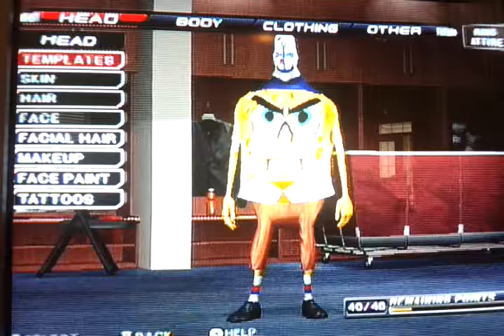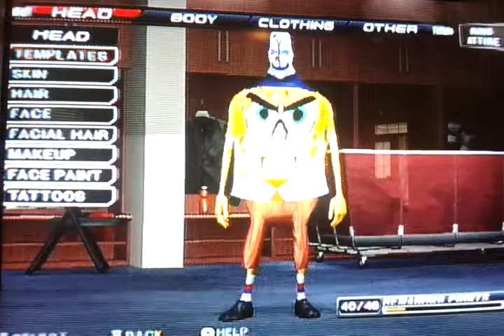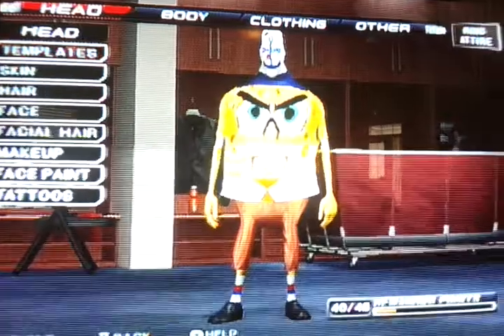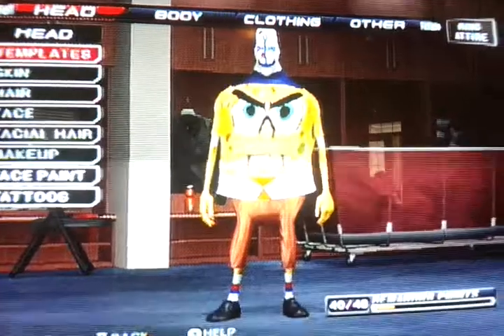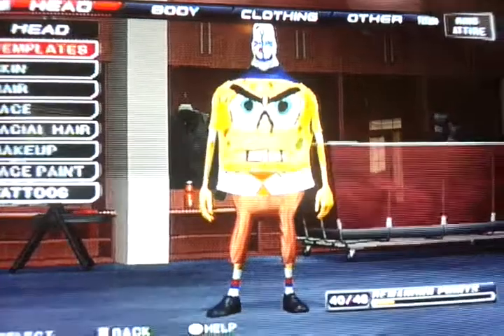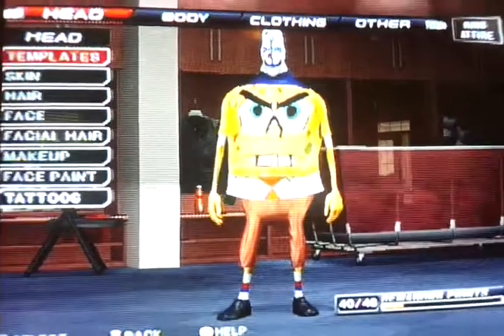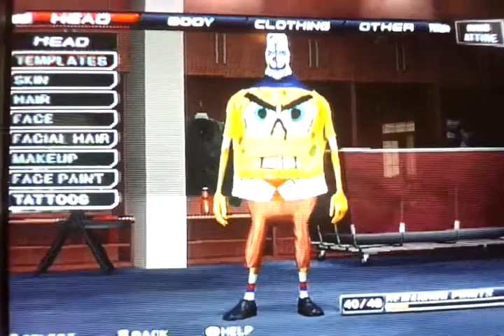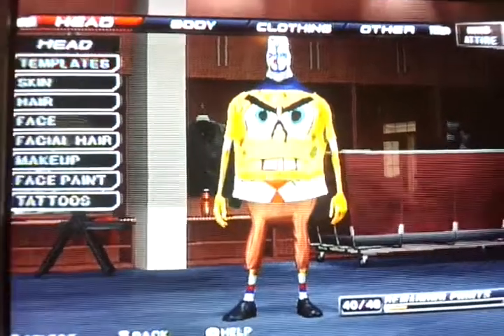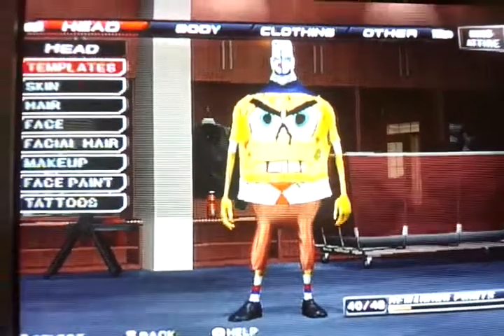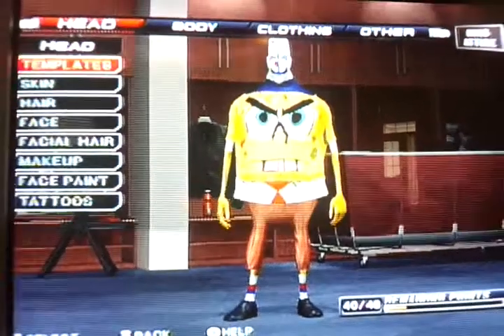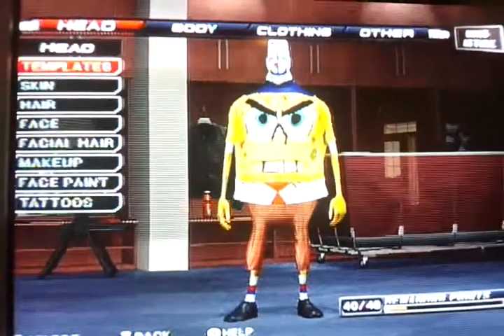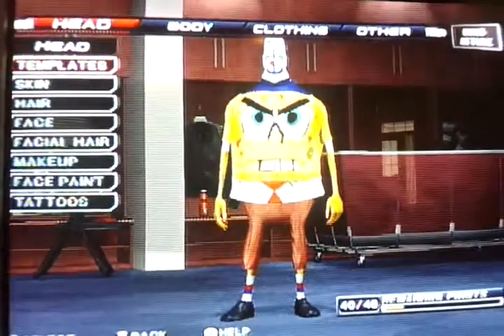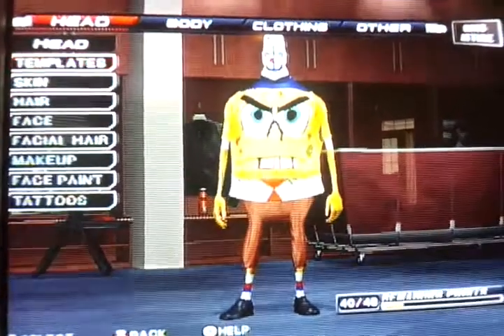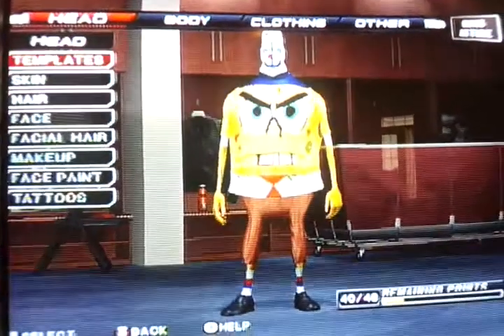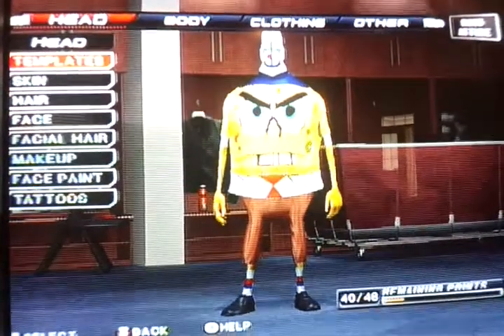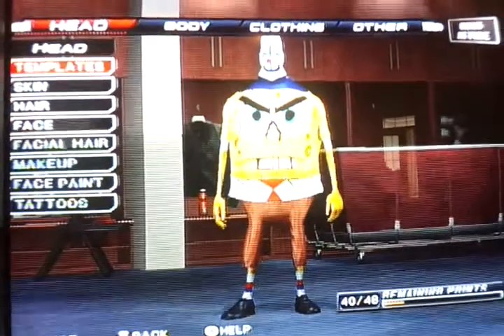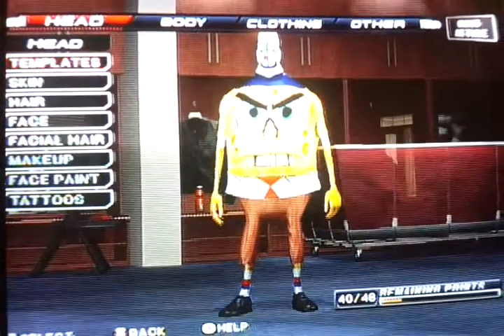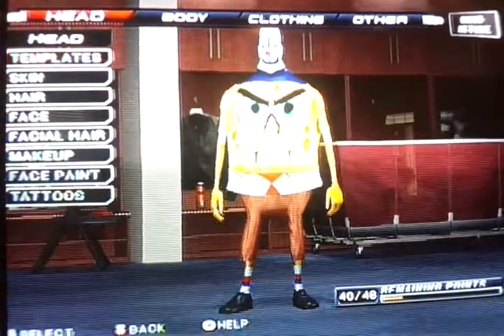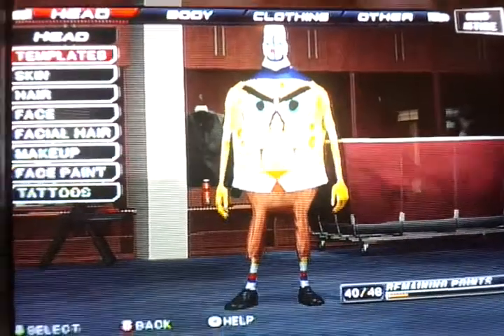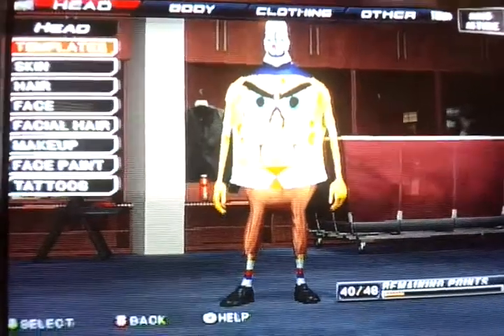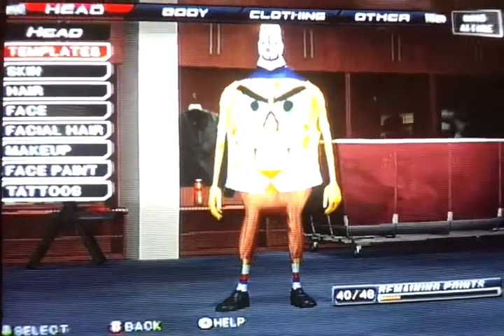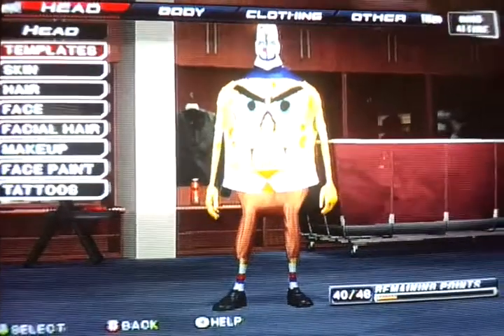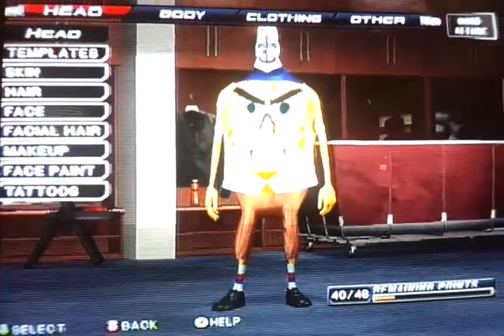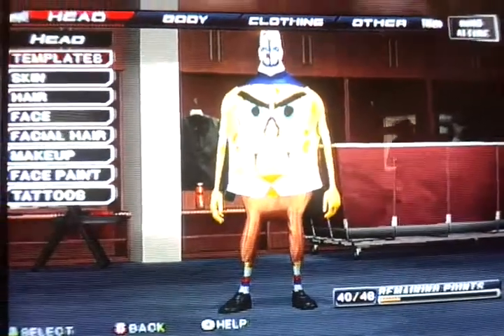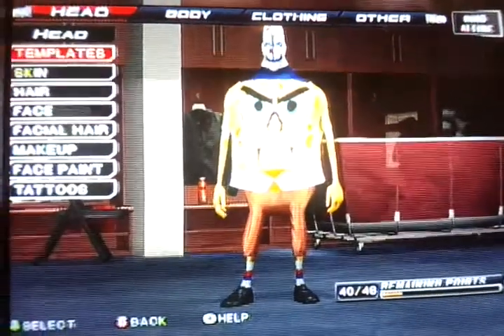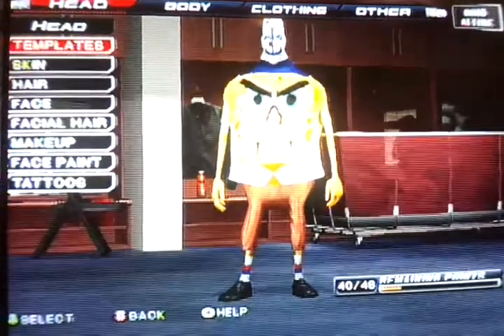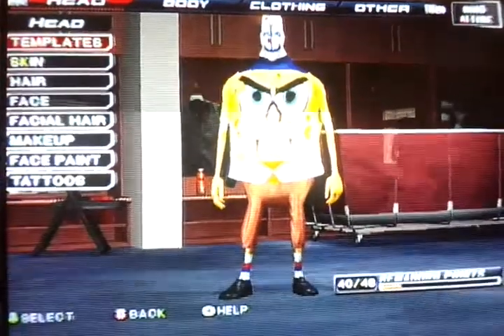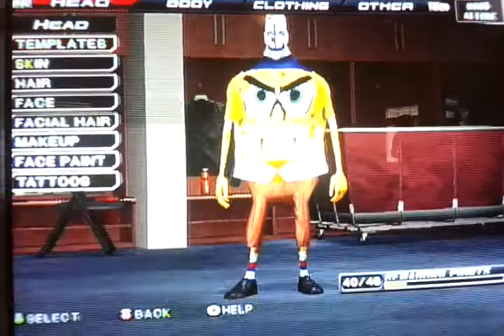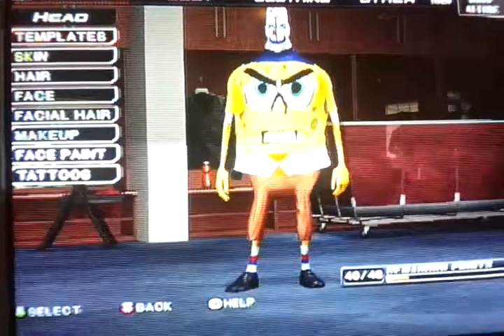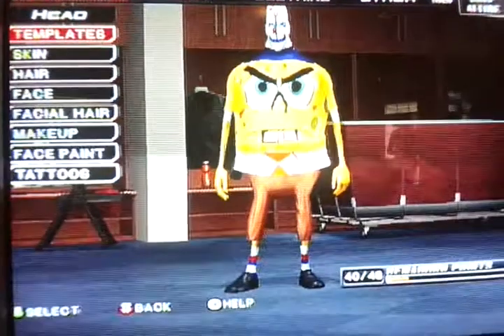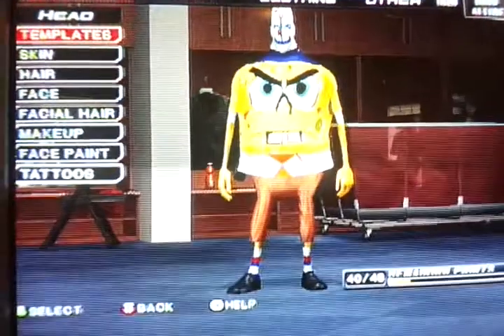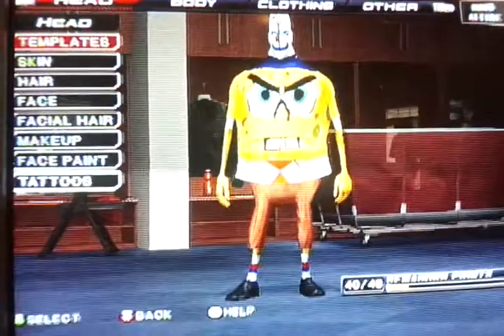Hey guys, welcome to part 2 of how to make Spongebob Squarepants on SmackDown vs. Raw 2011.